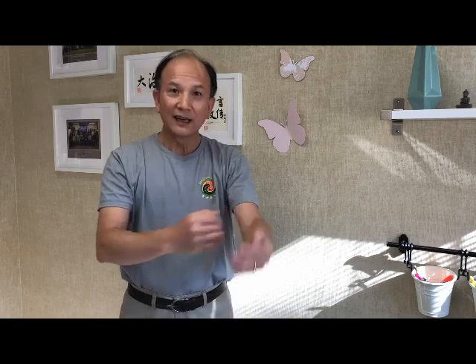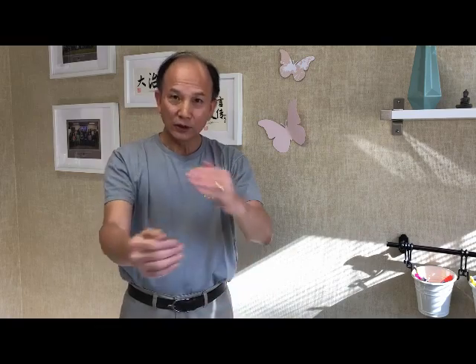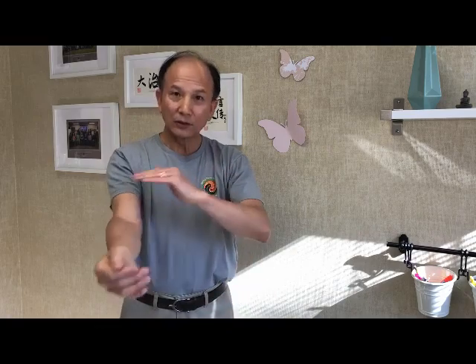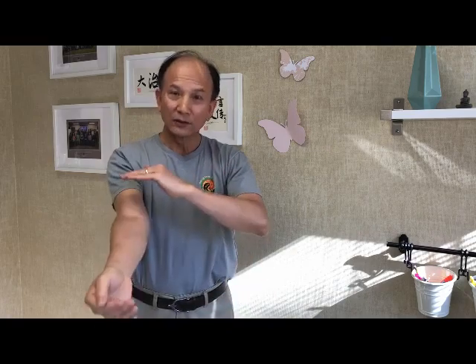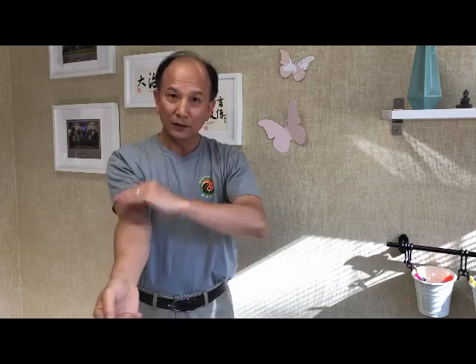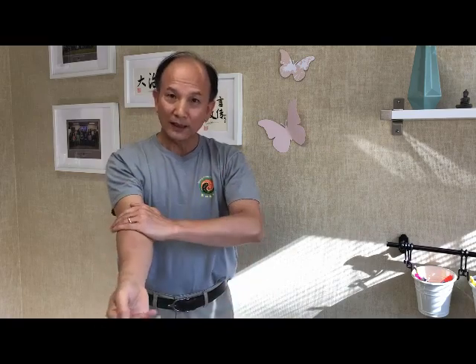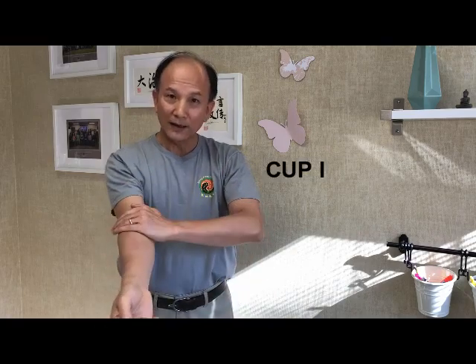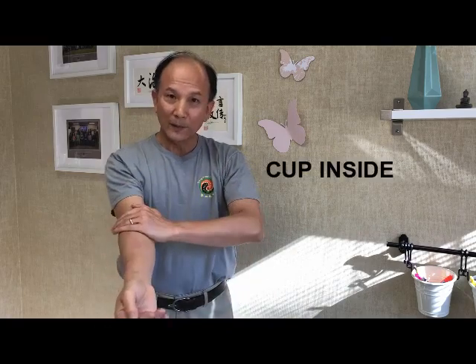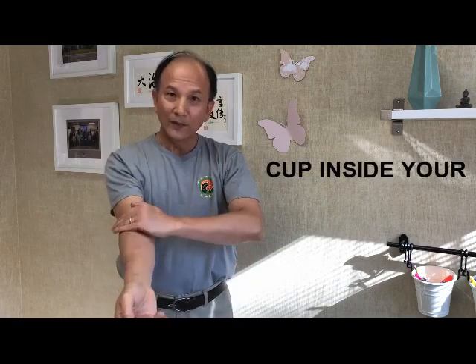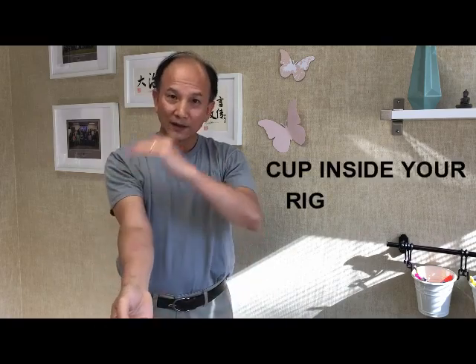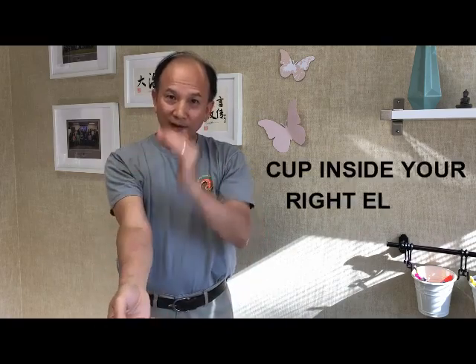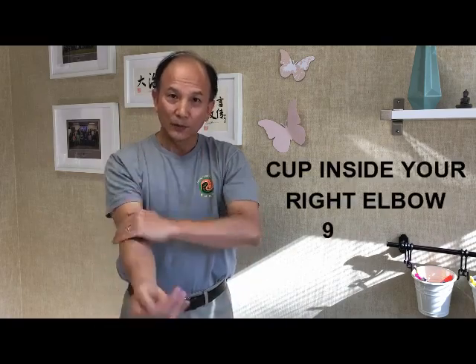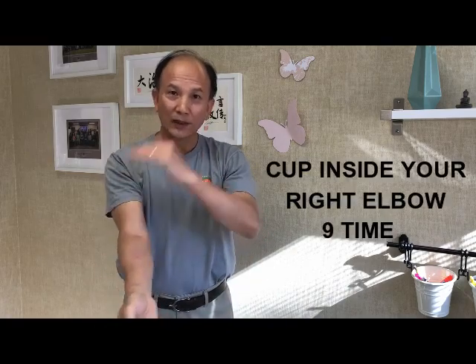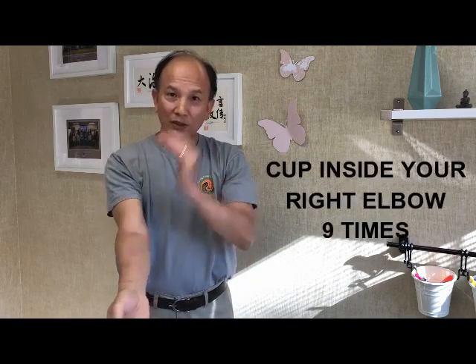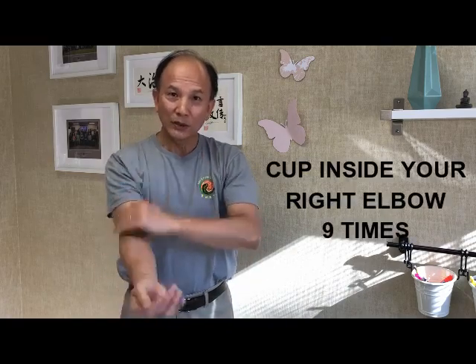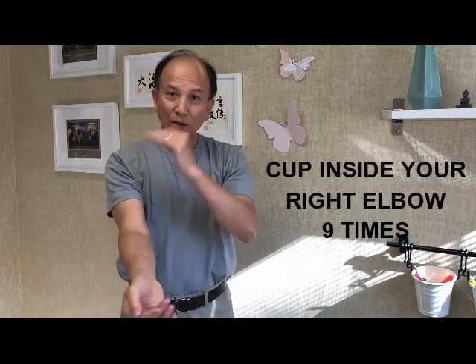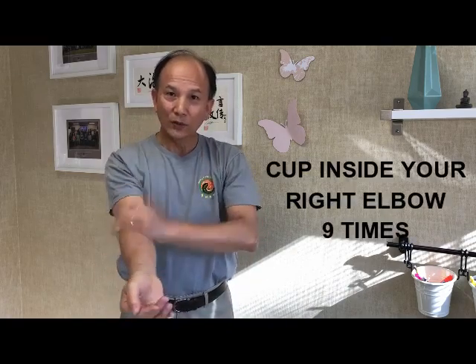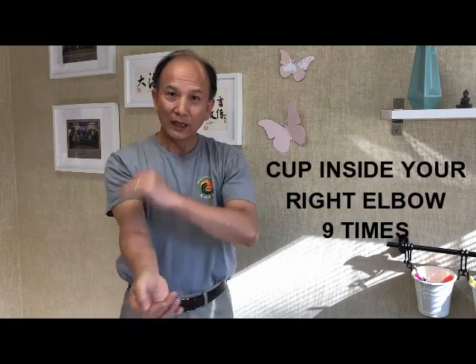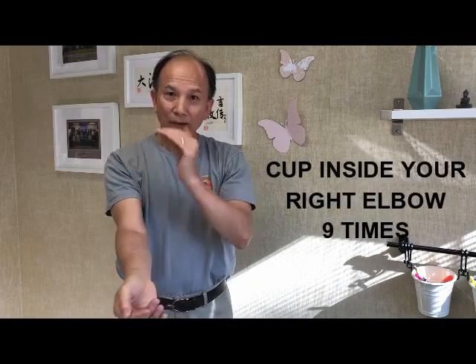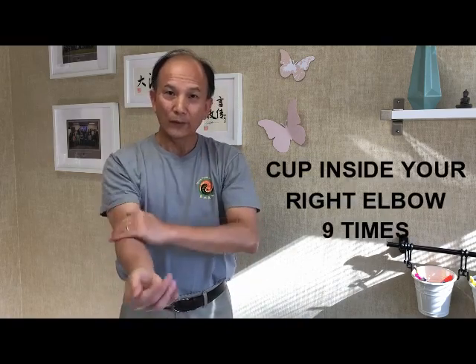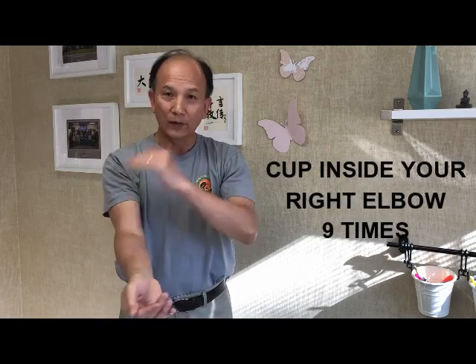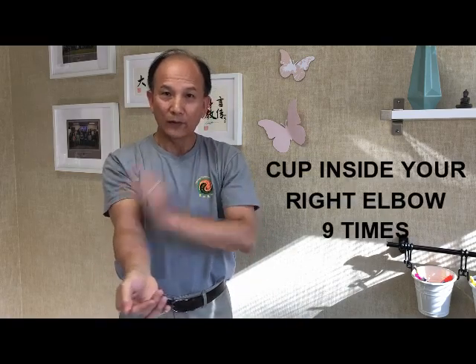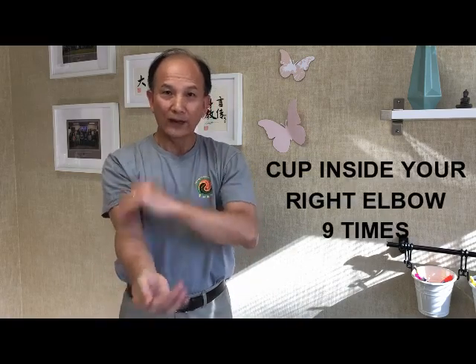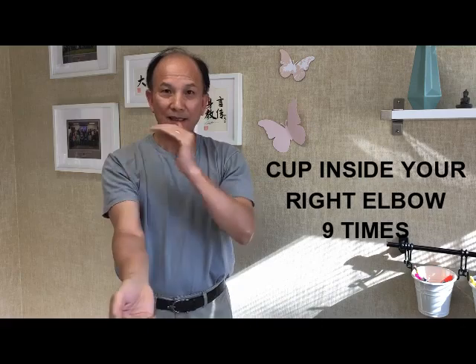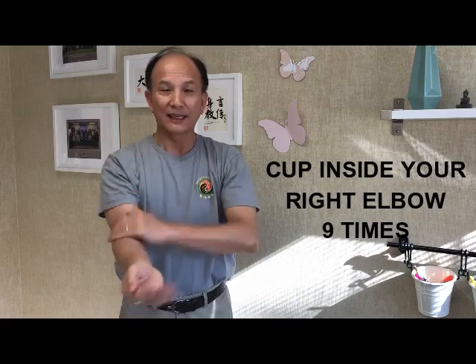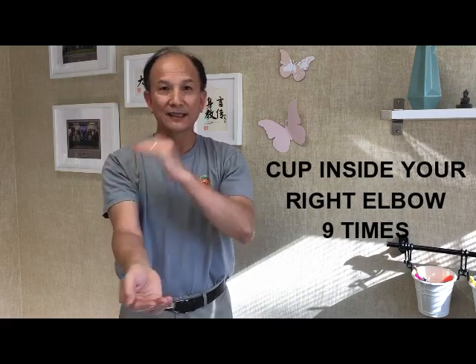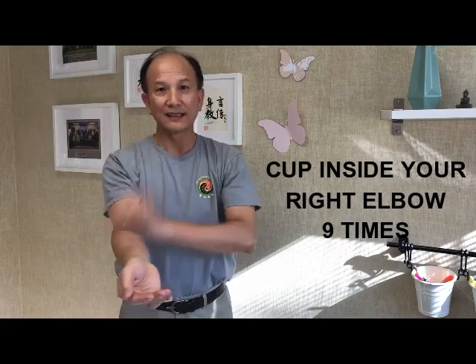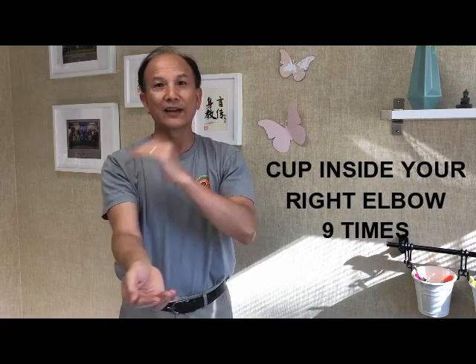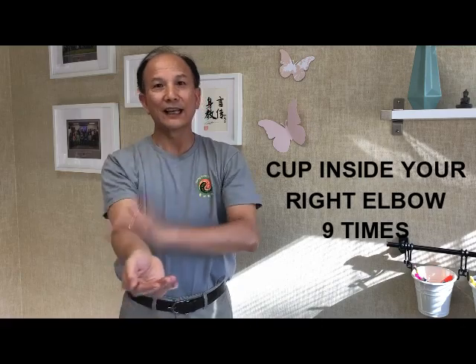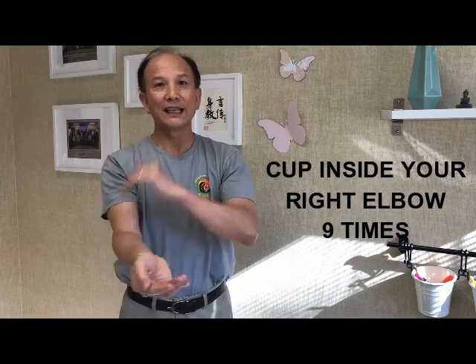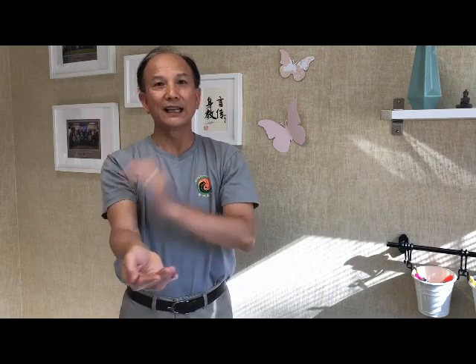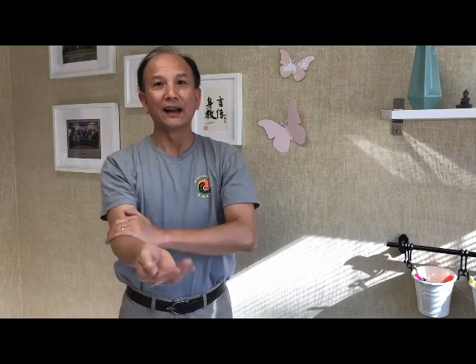And do the right arm. One, two, three, four, five, six, seven, eight, nine.